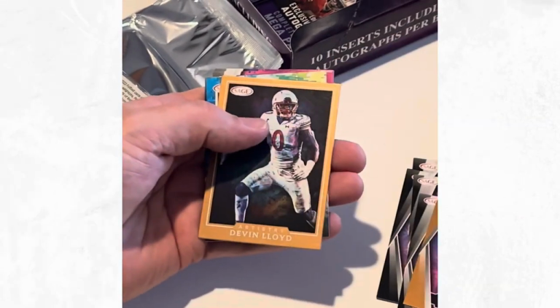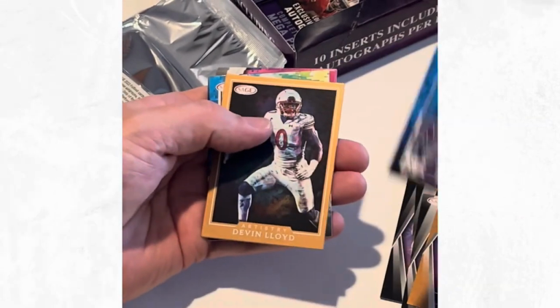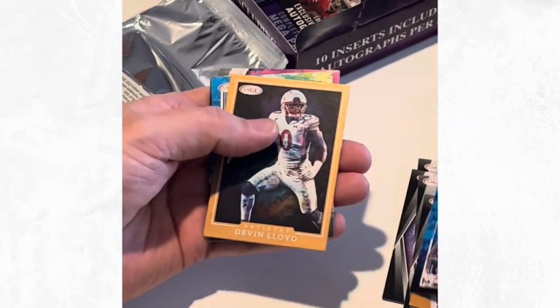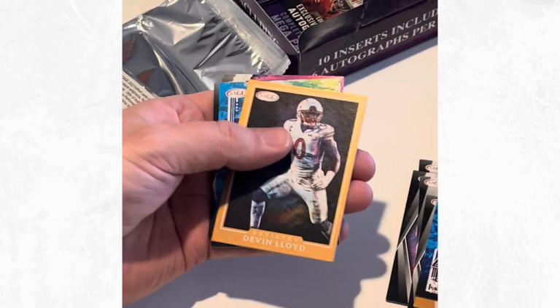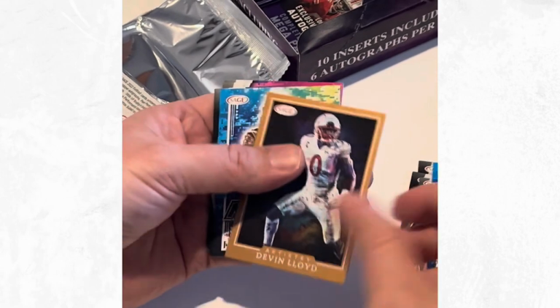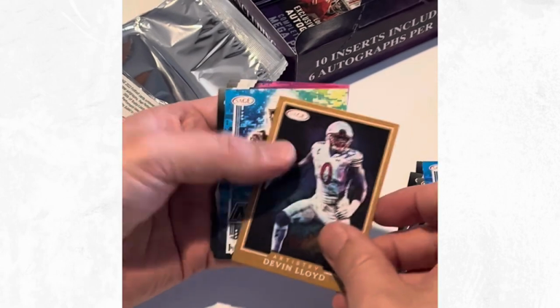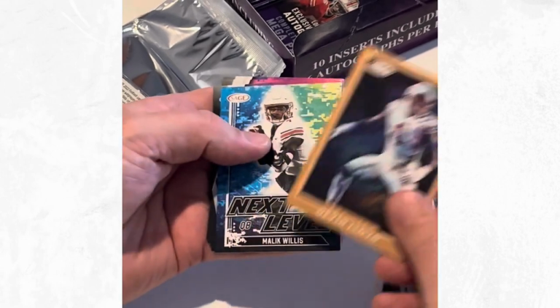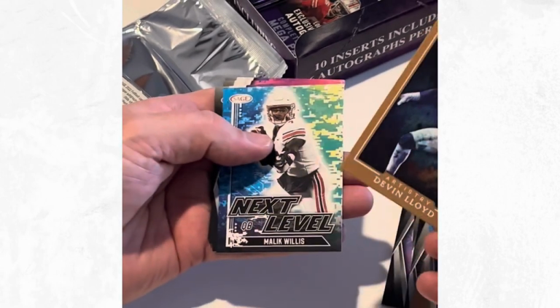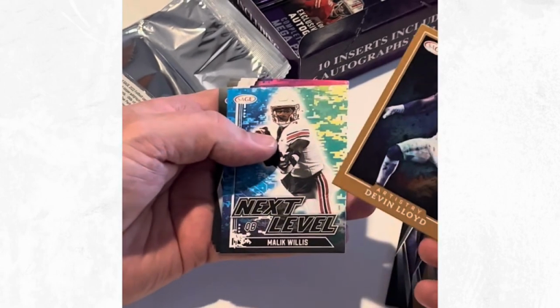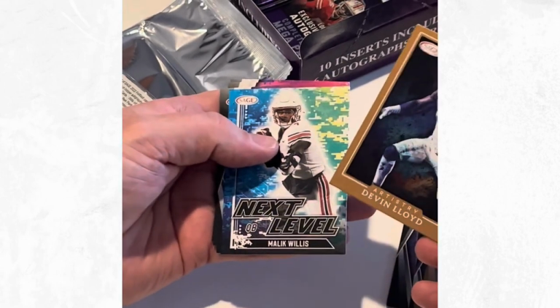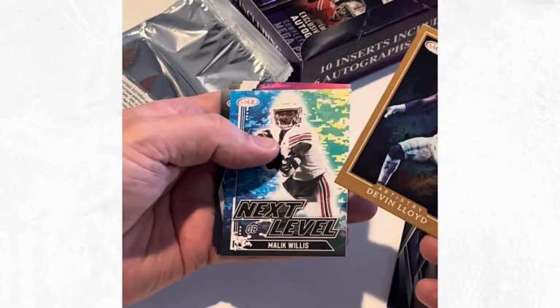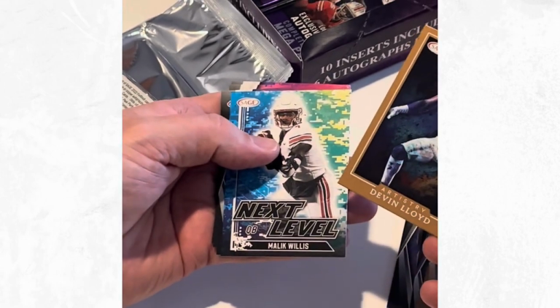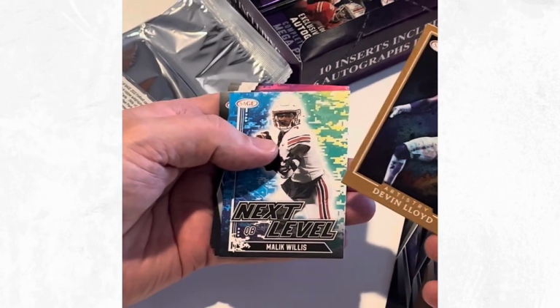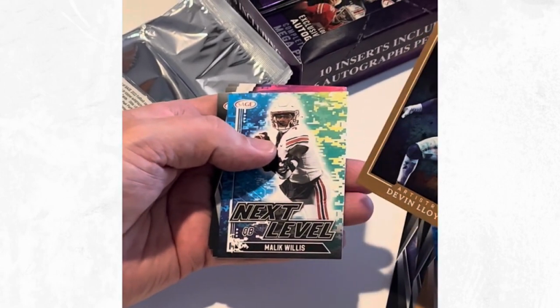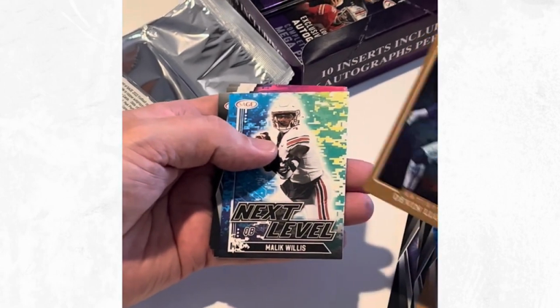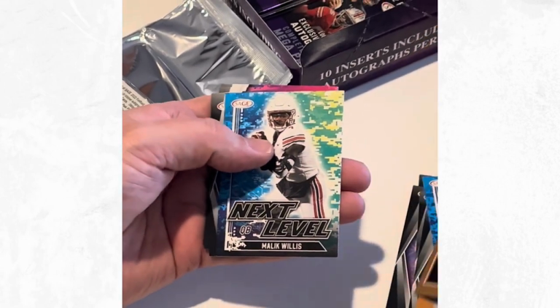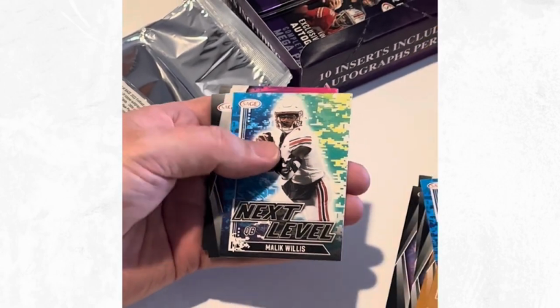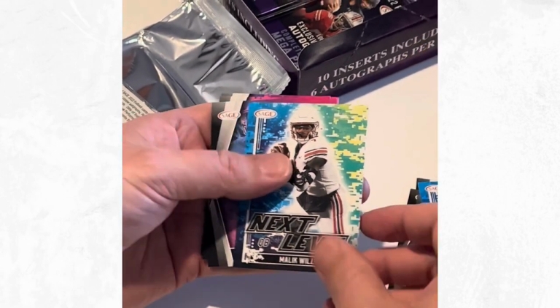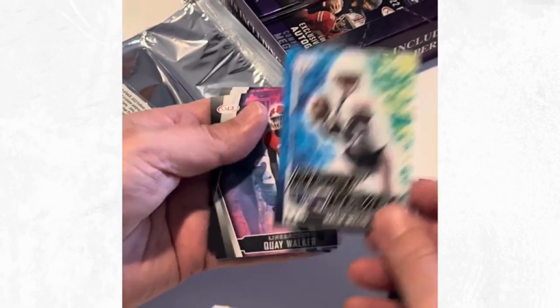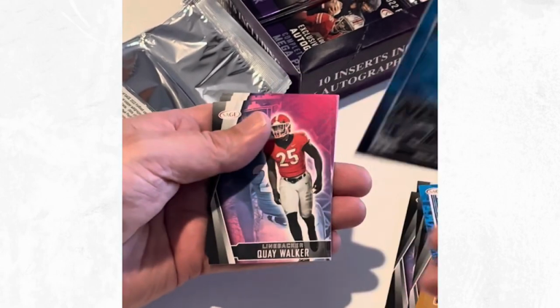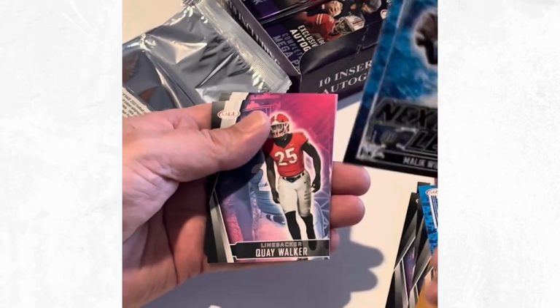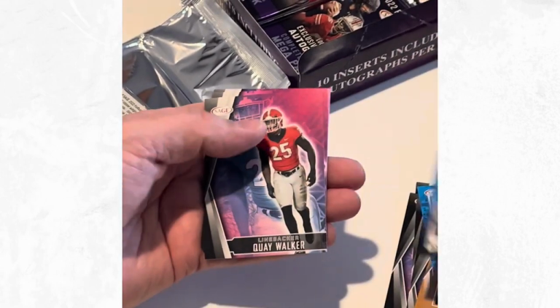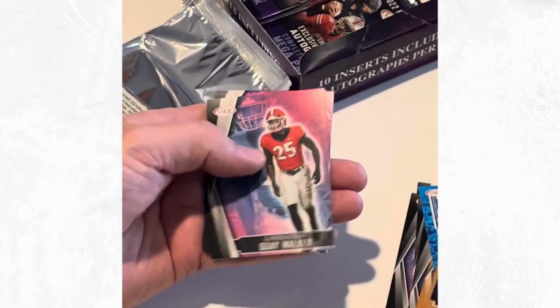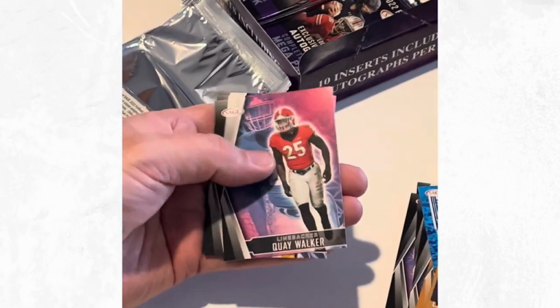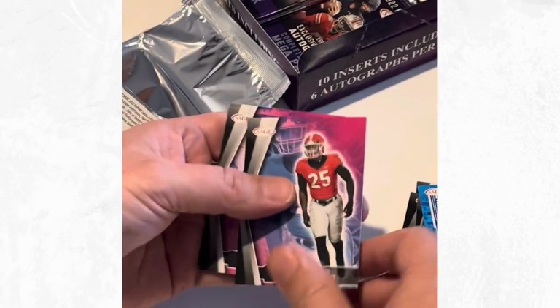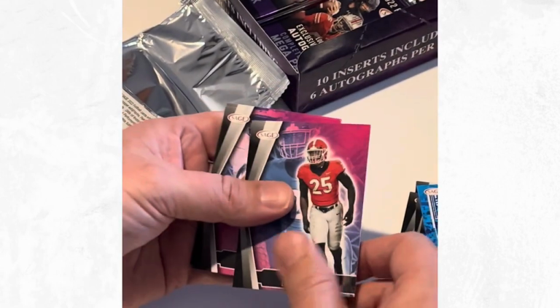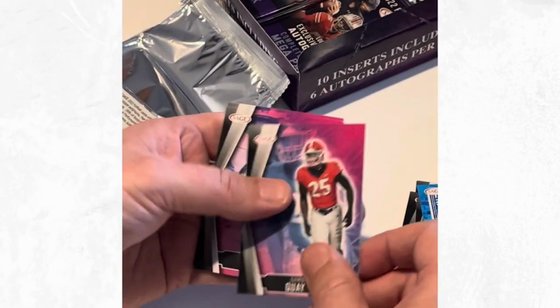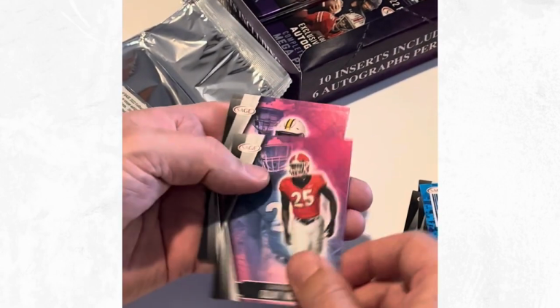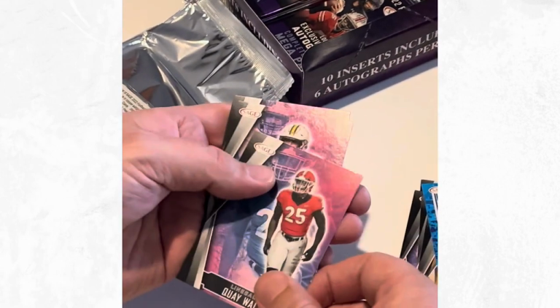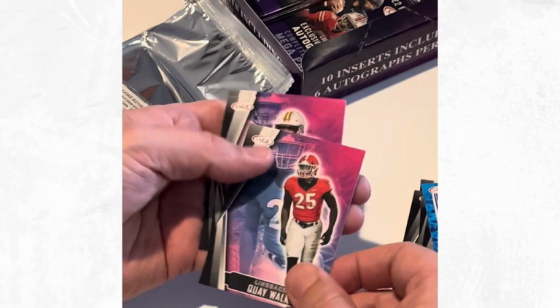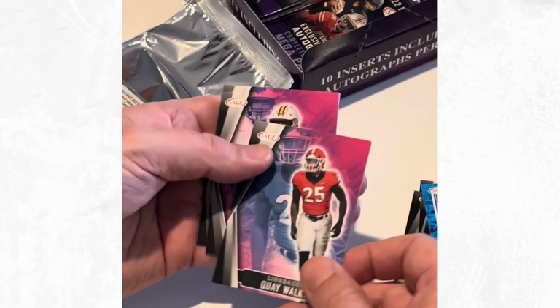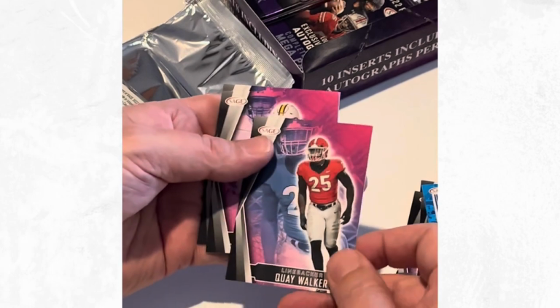Drone forward Next Level. Haskins again, so we're getting a few repeats. Lloyd, another Malik Willis - so if you like Willis you're doing well there.